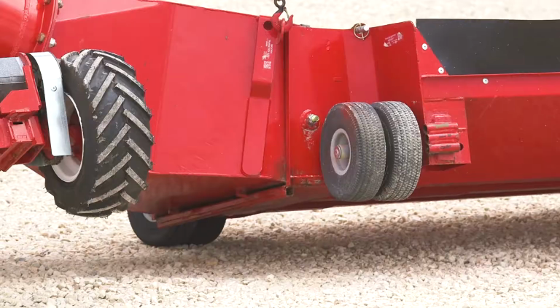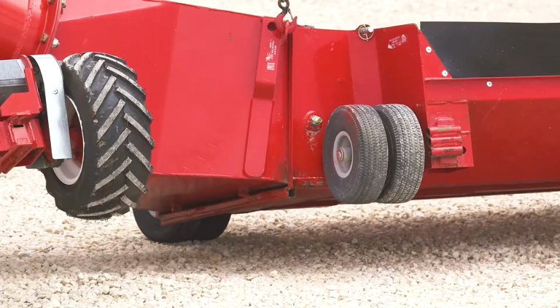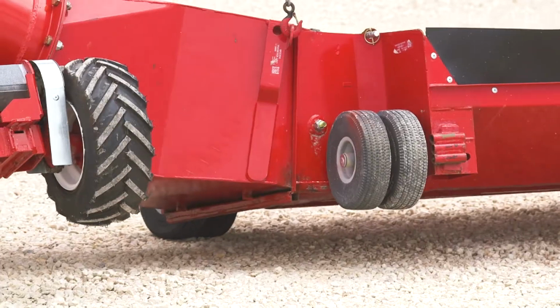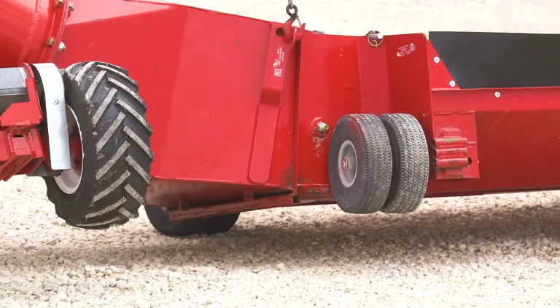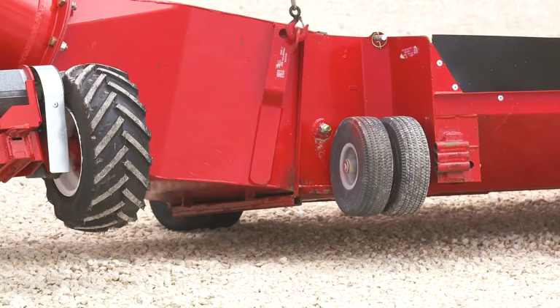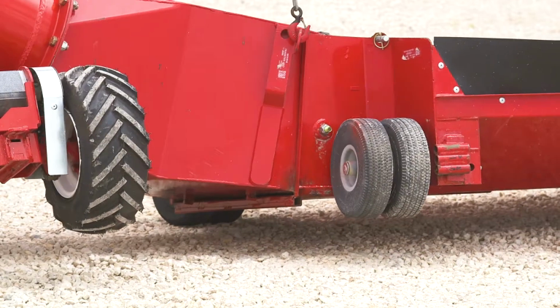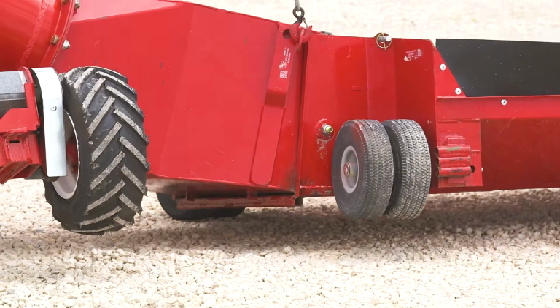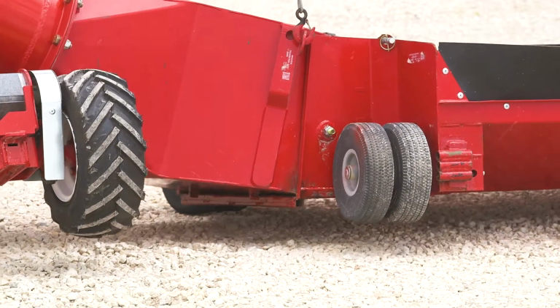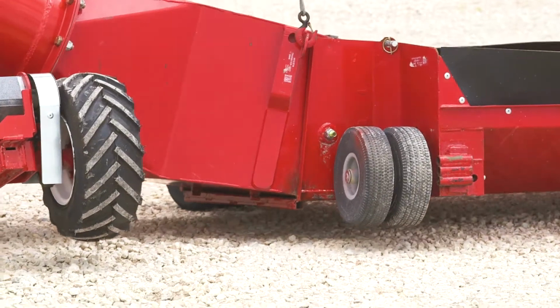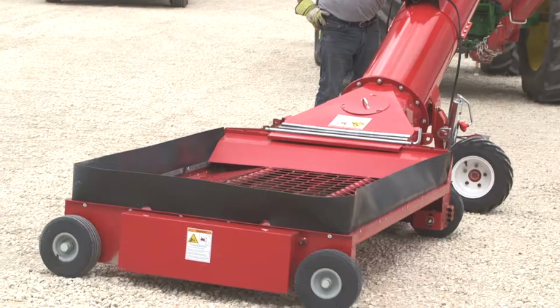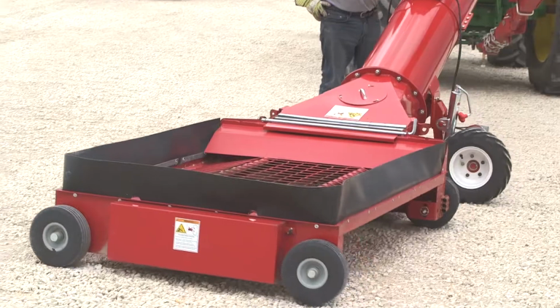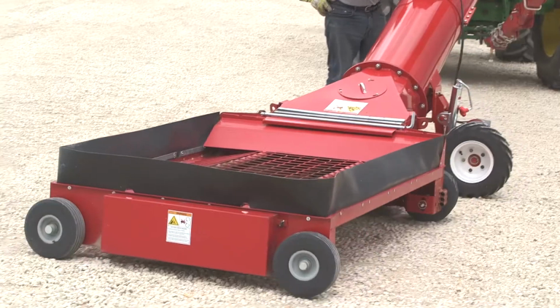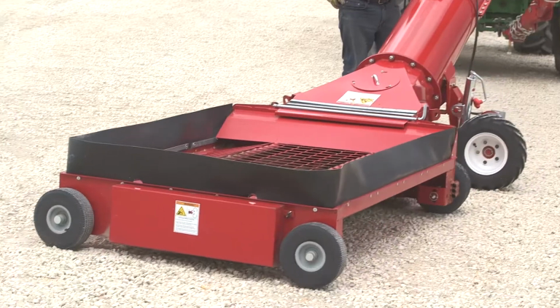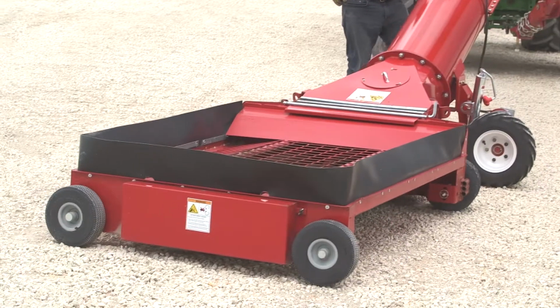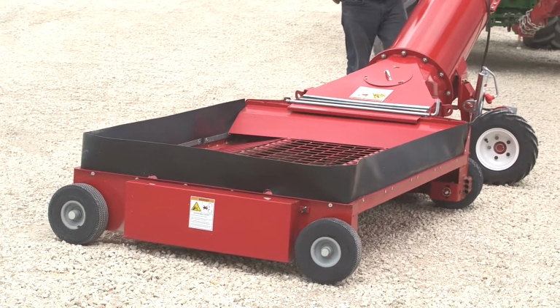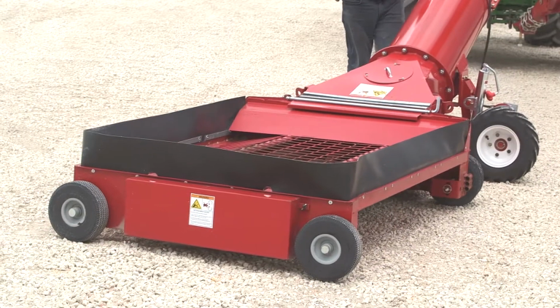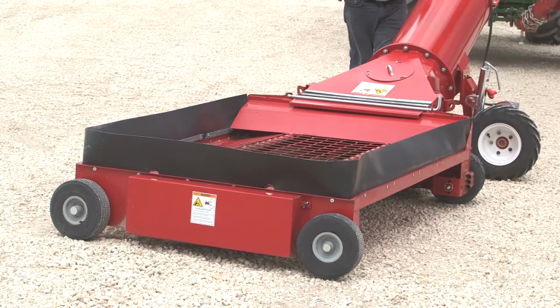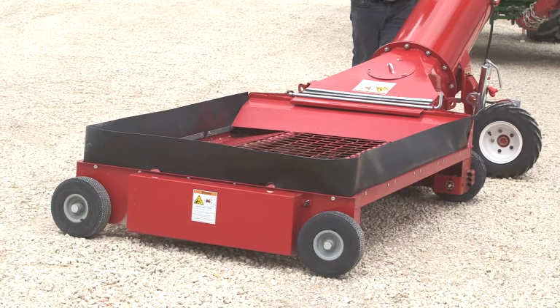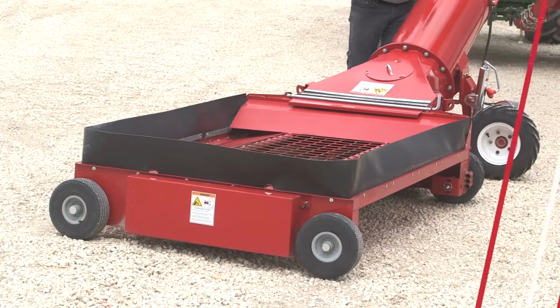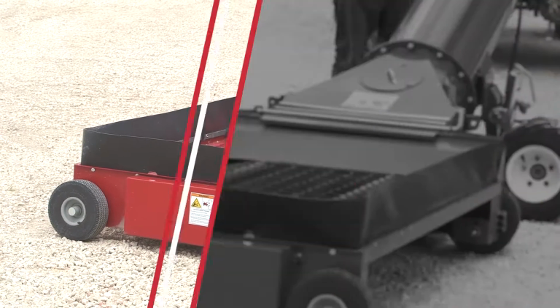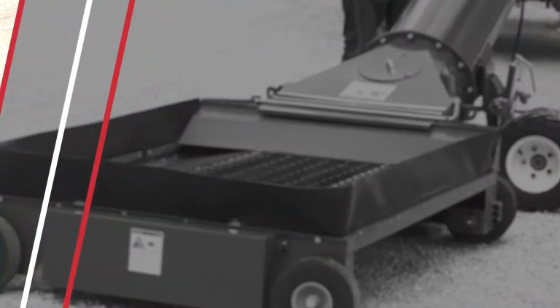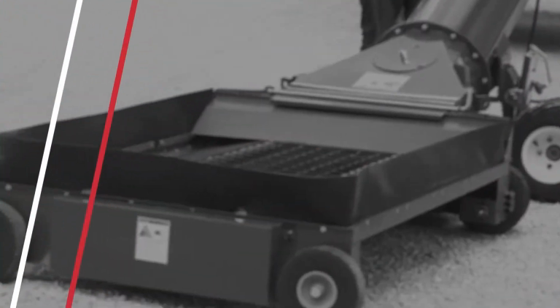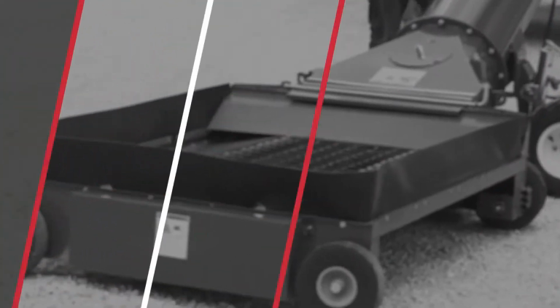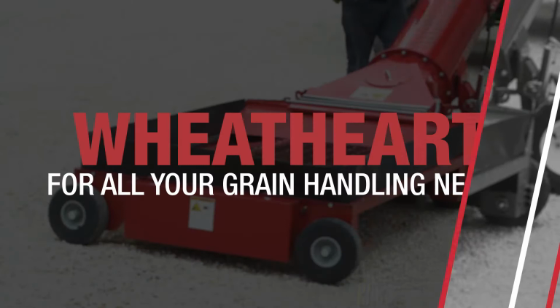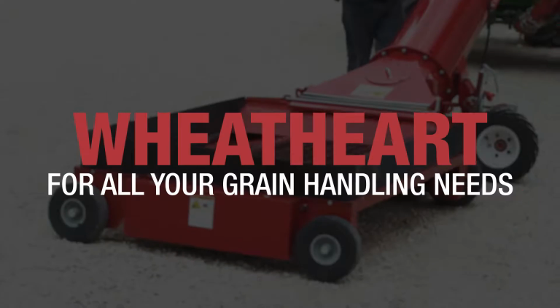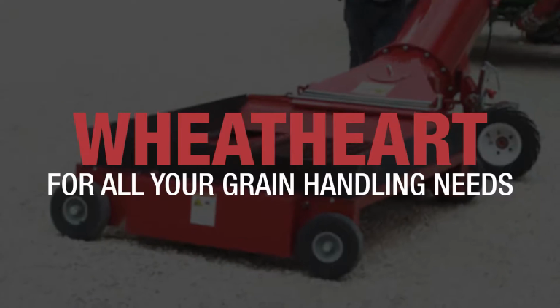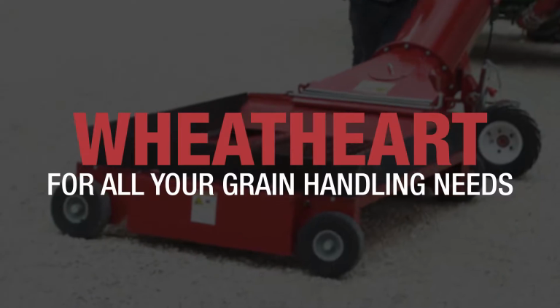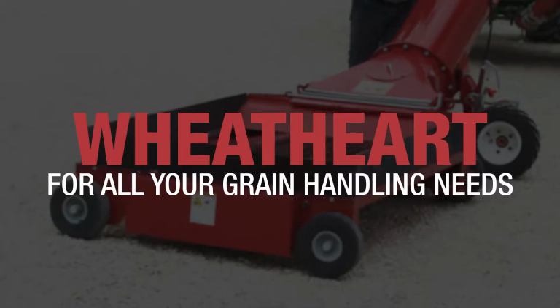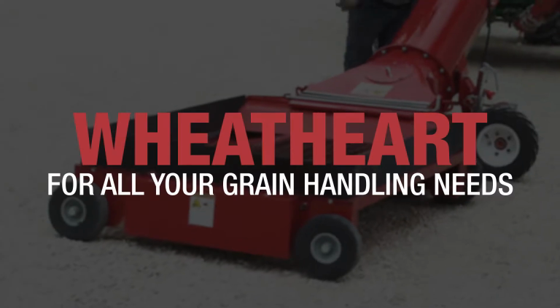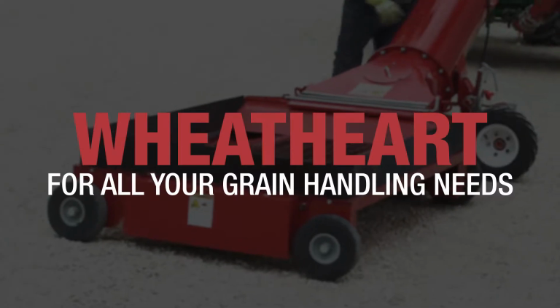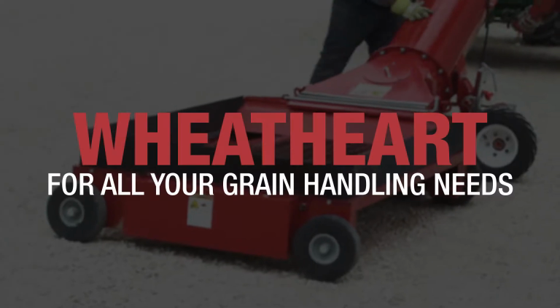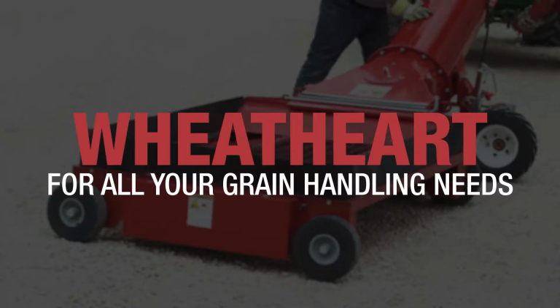Wheatheart's PowerSwing will make your job easier. Wheatheart, for all your grain handling needs.